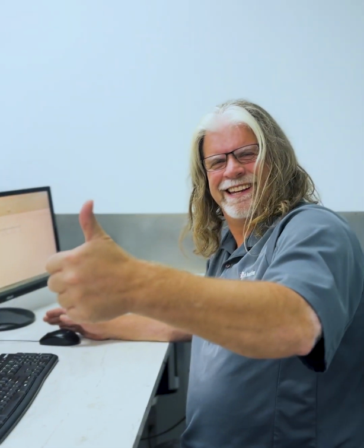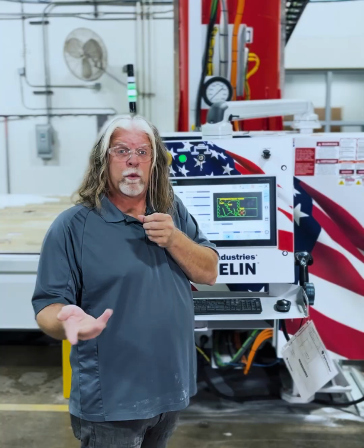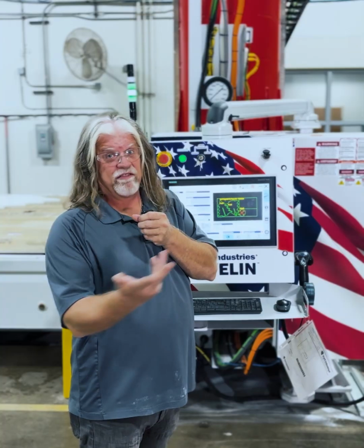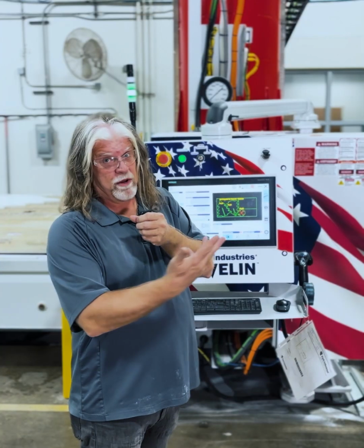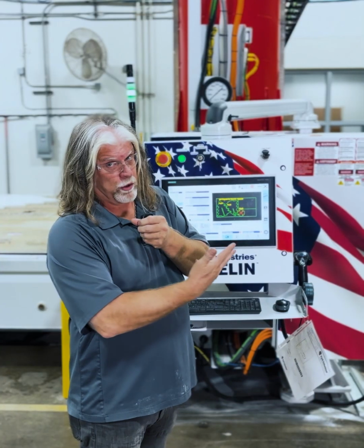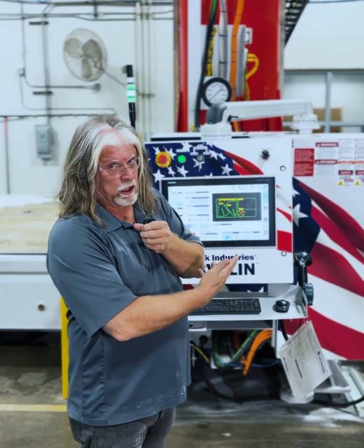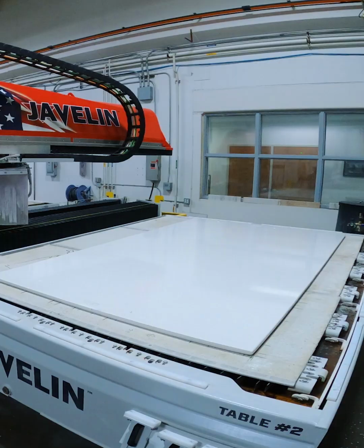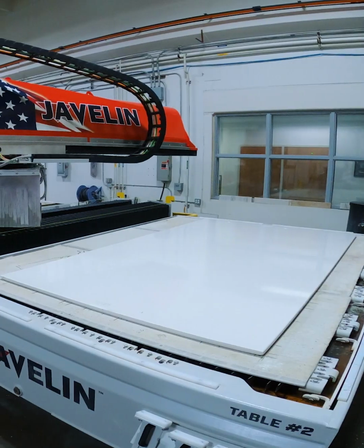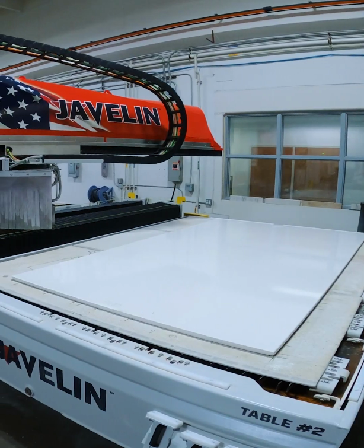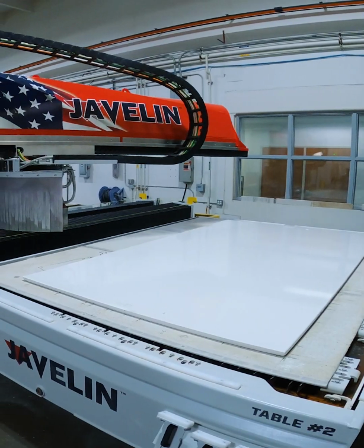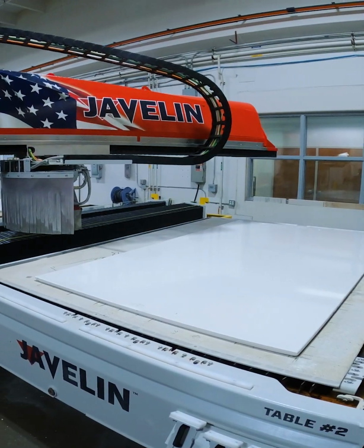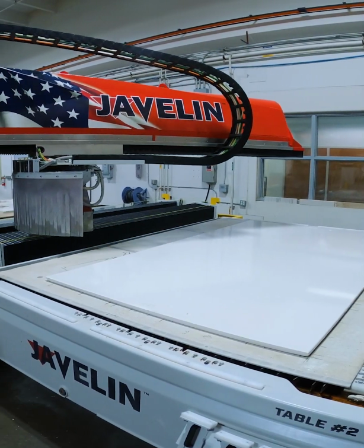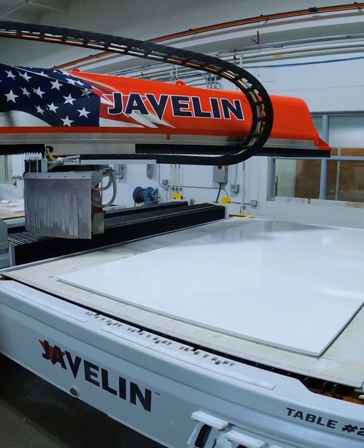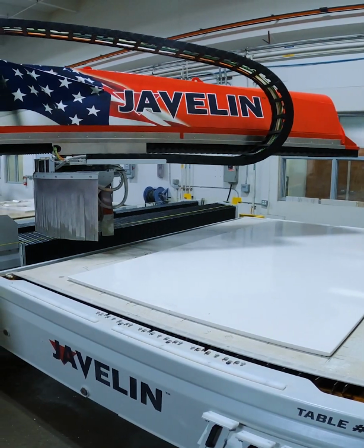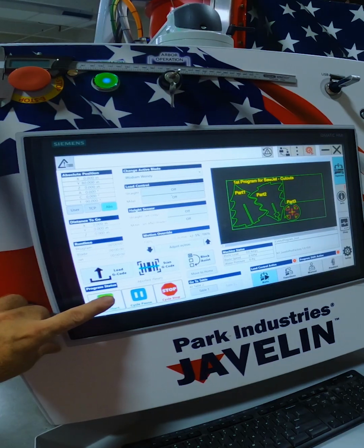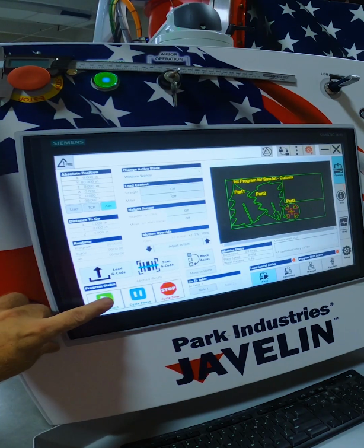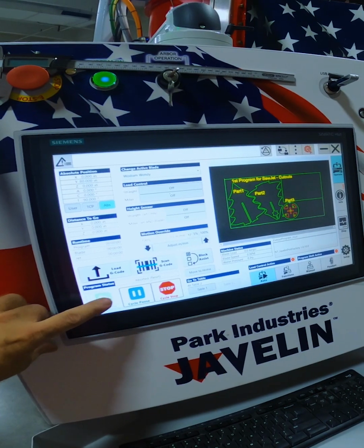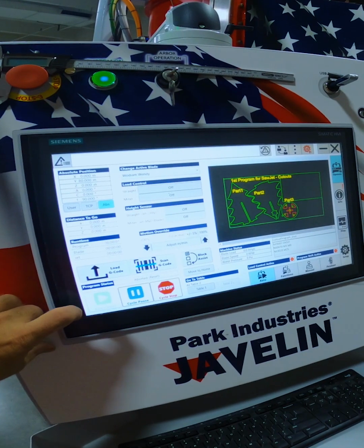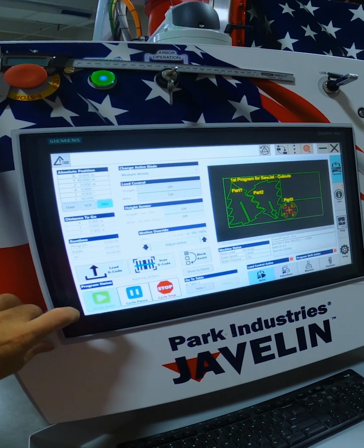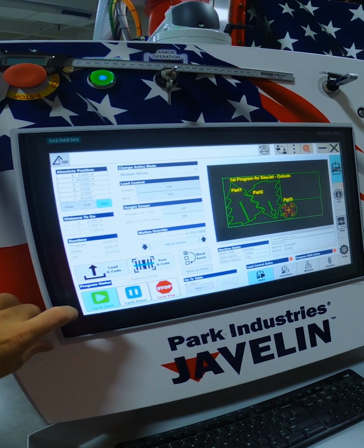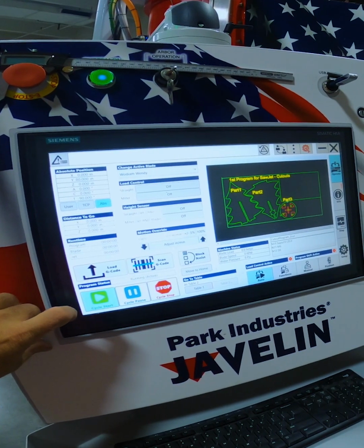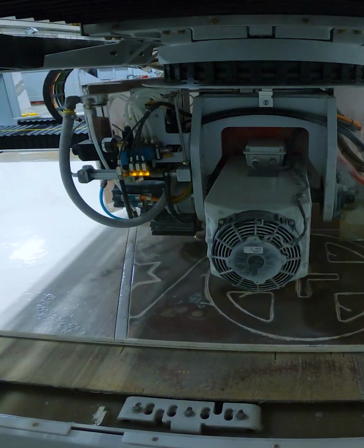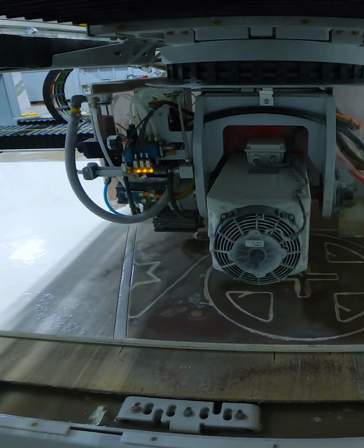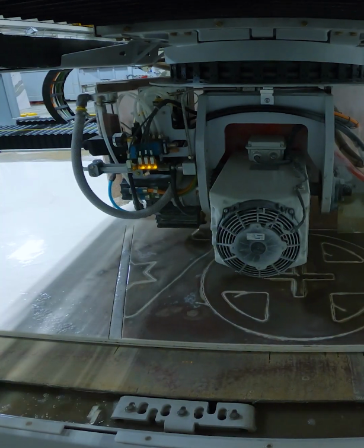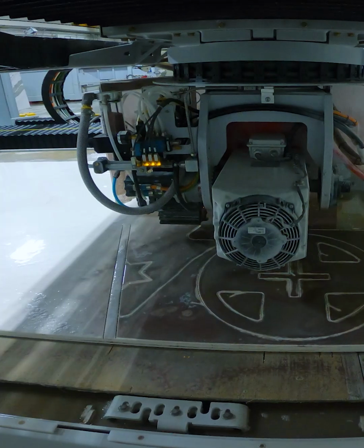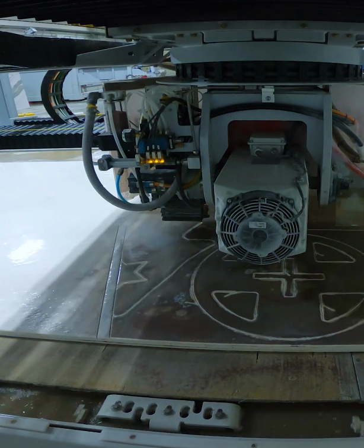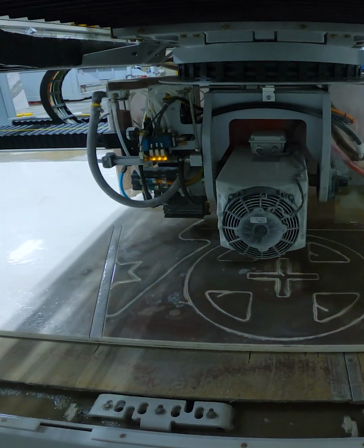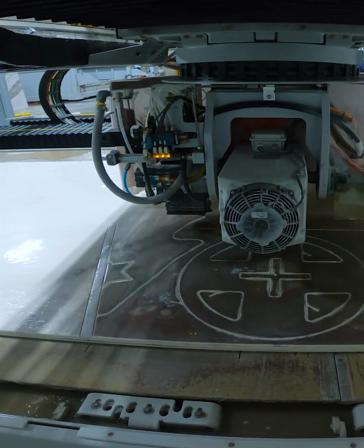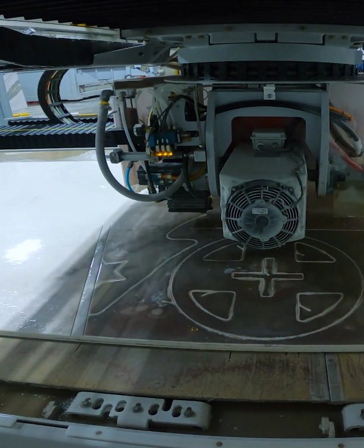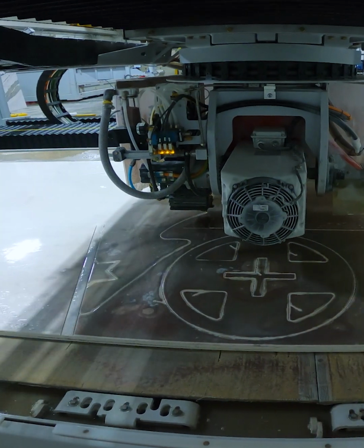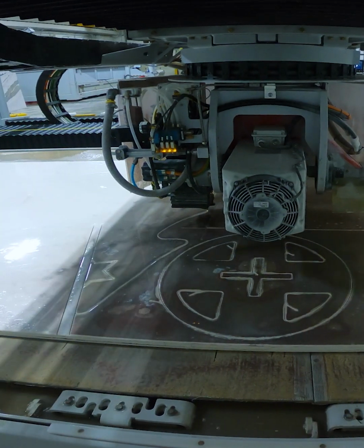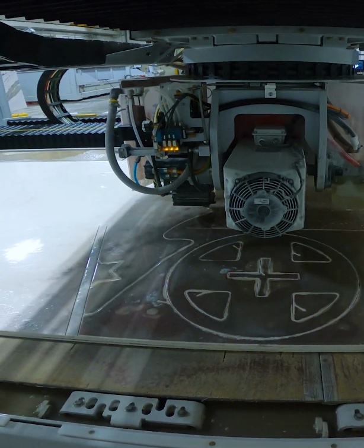We have the material loaded on the table and we have the program loaded in the Javelin. Let's chop these trees.